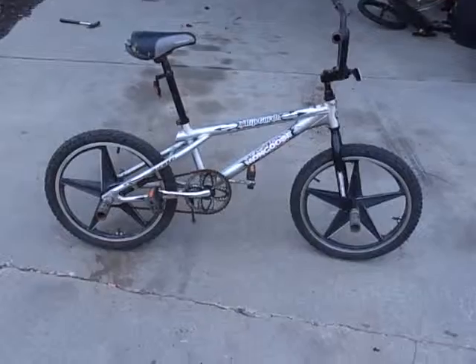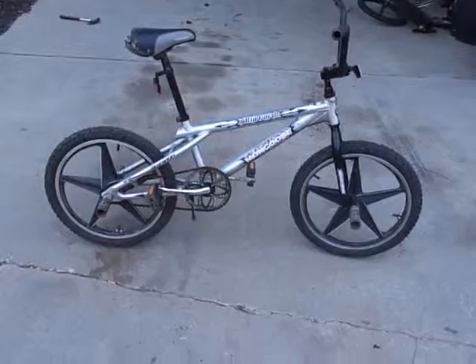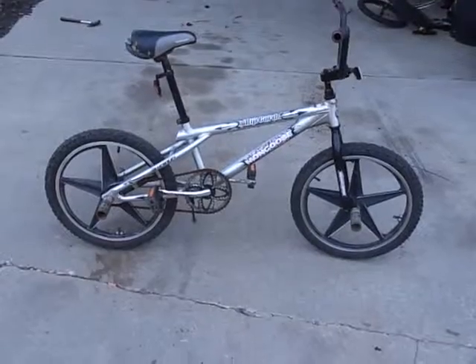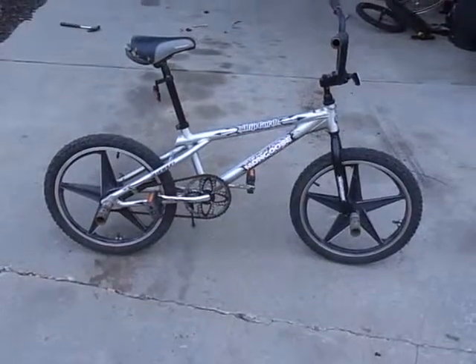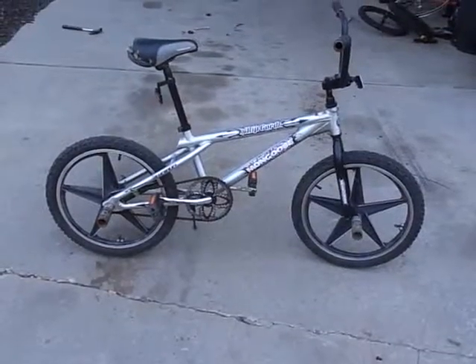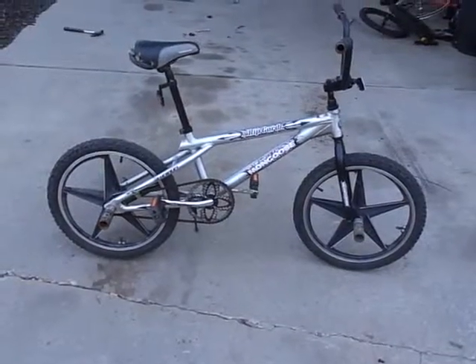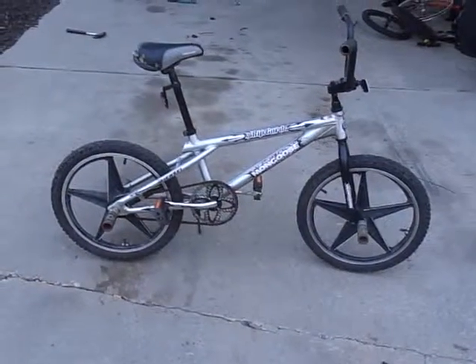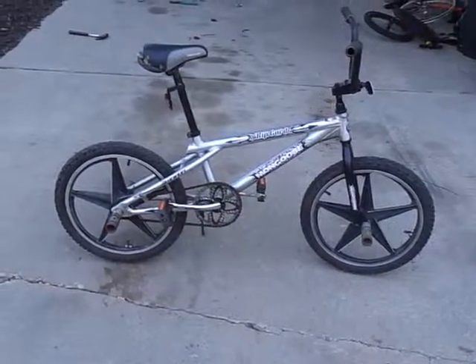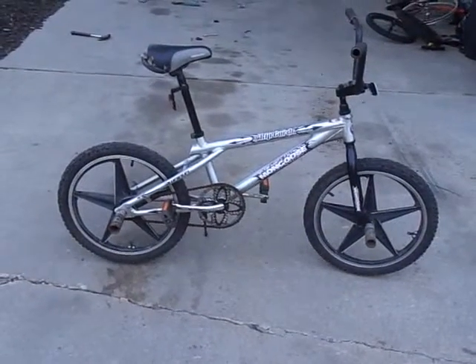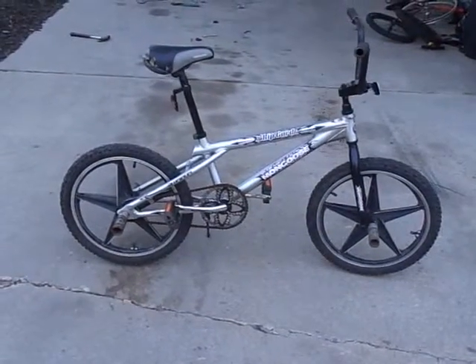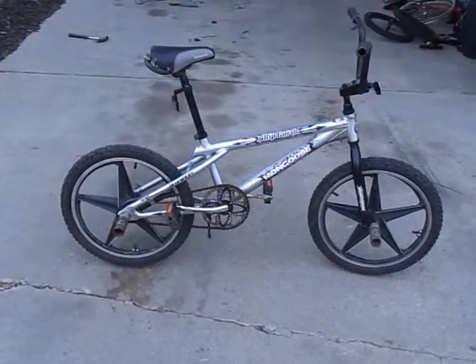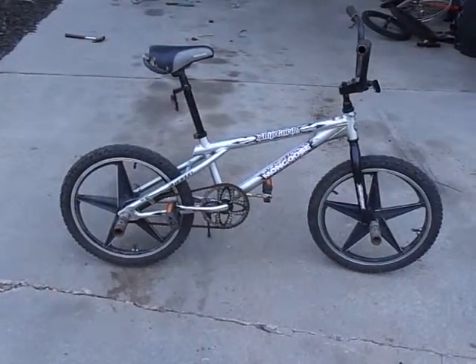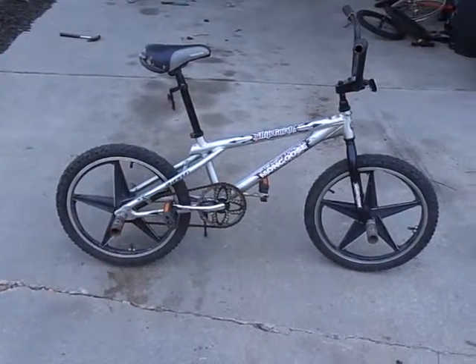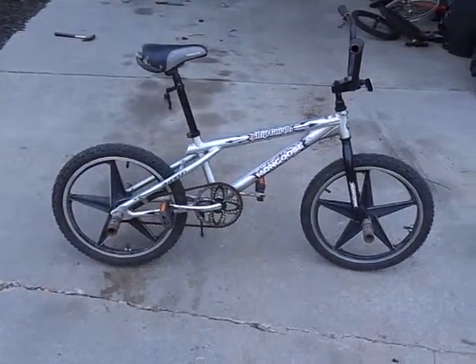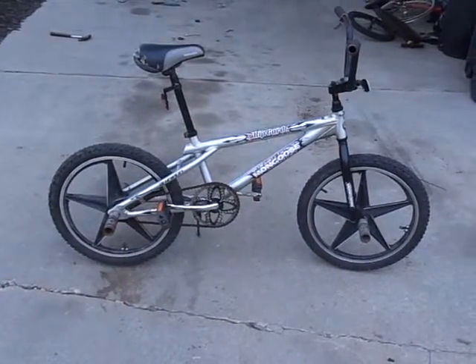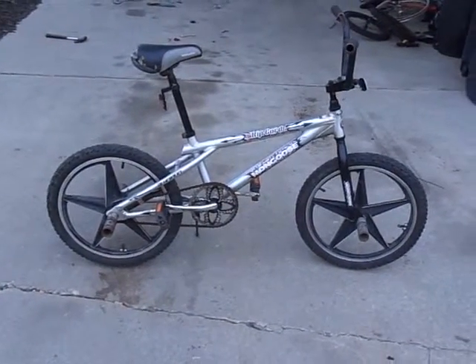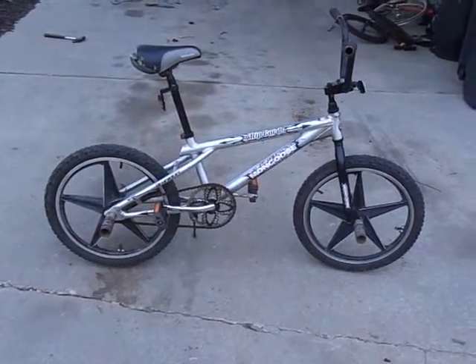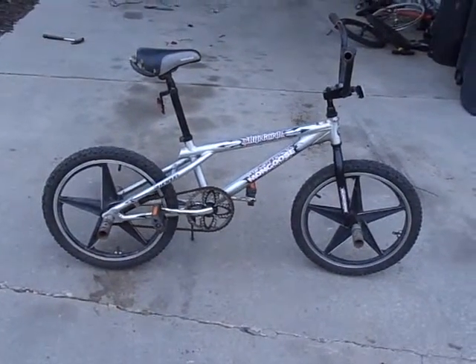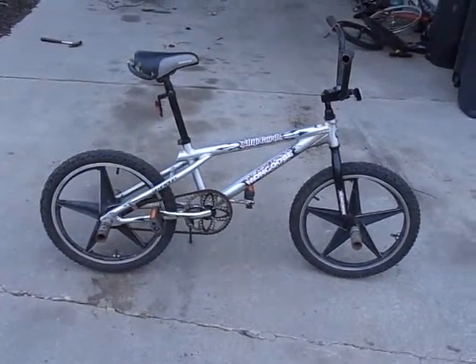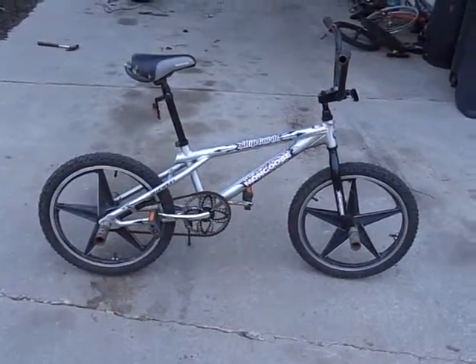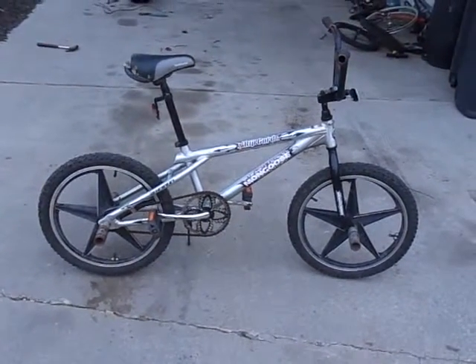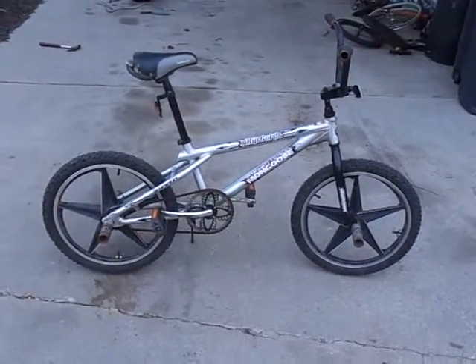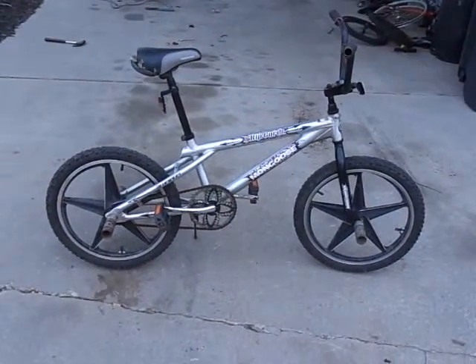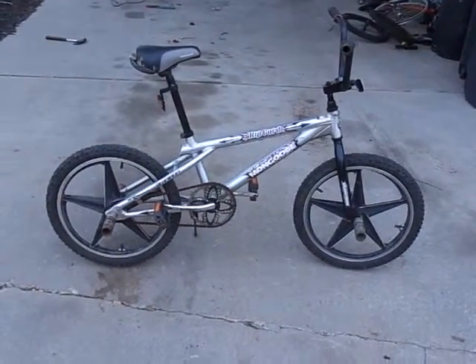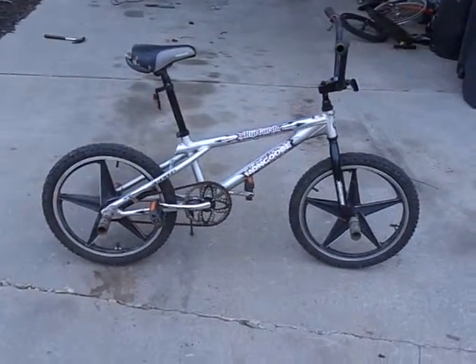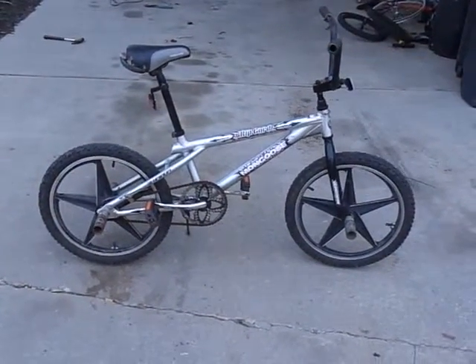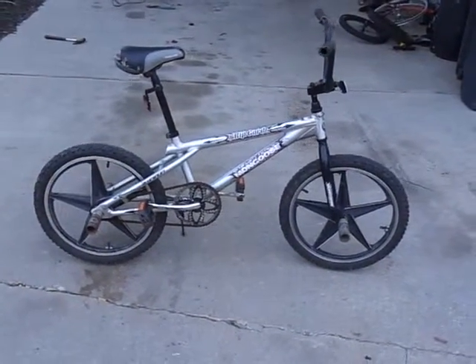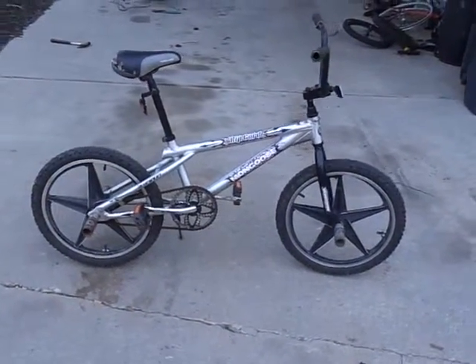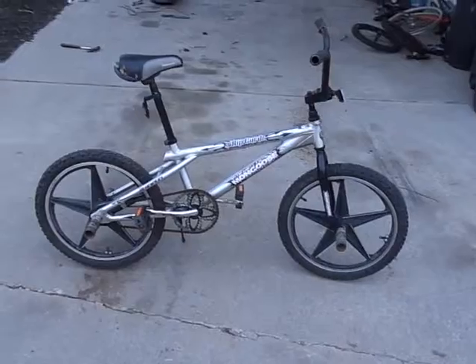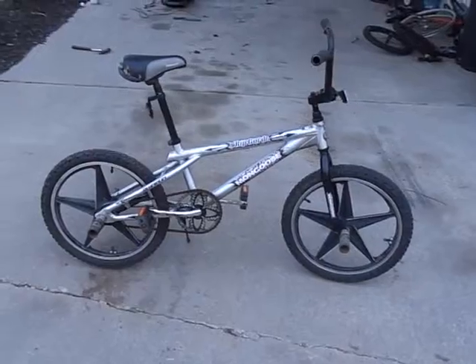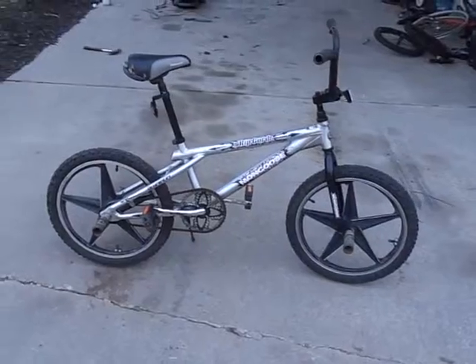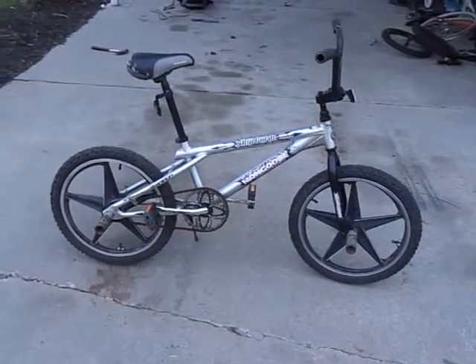Hello YouTube. Here's some new updates on my Mongoose Ripcord.